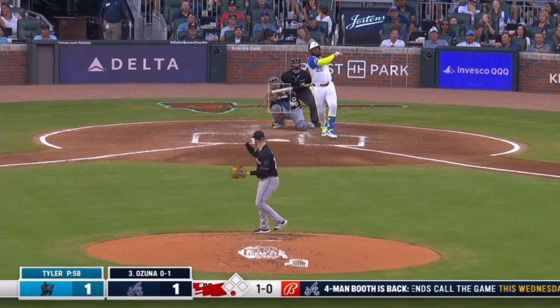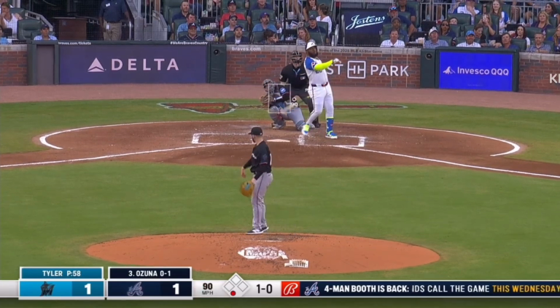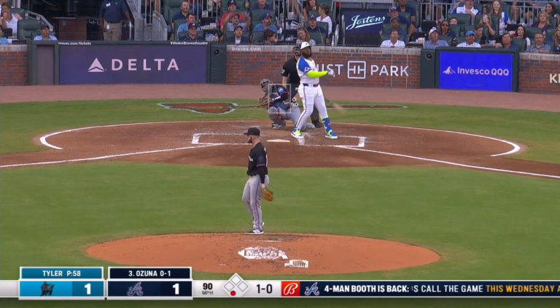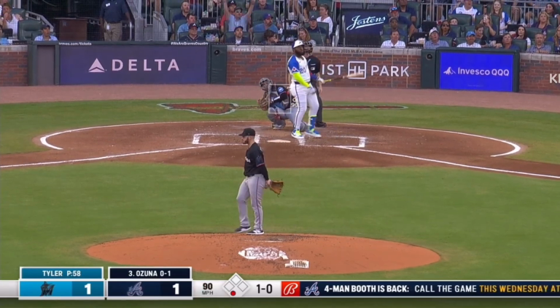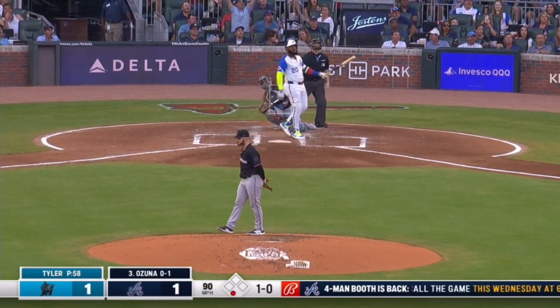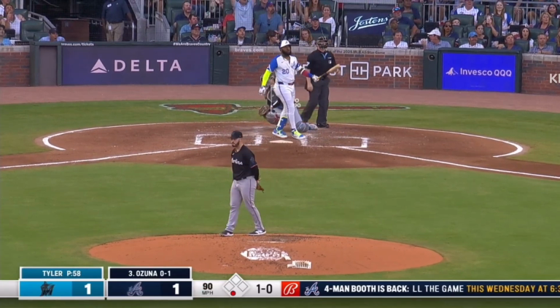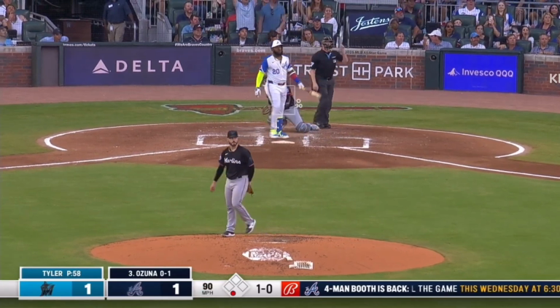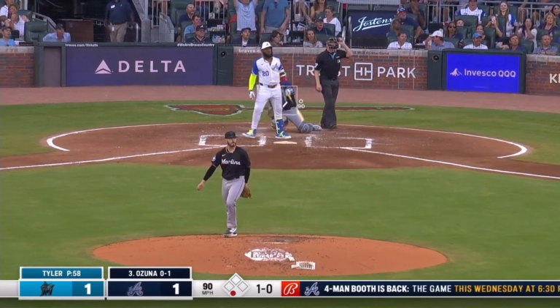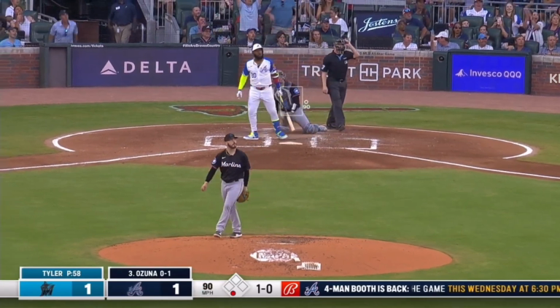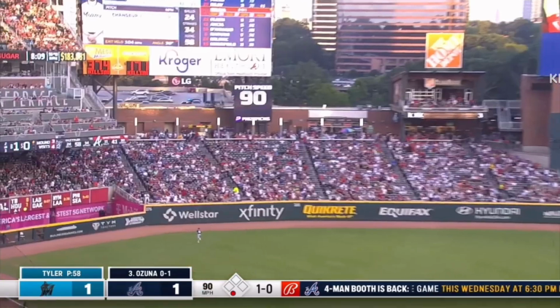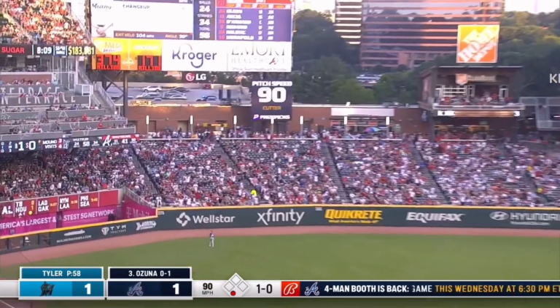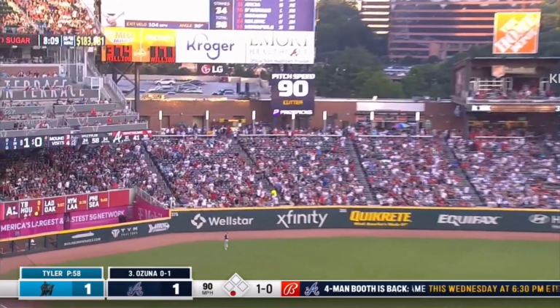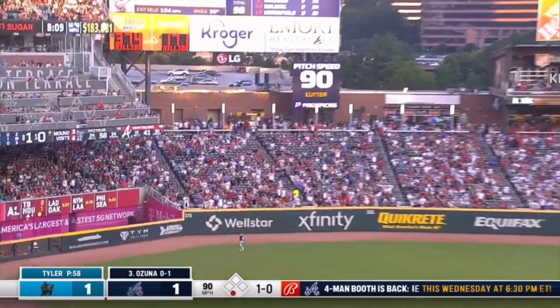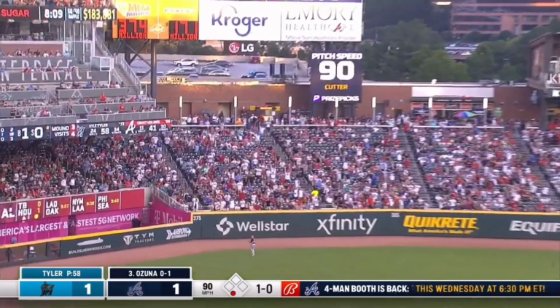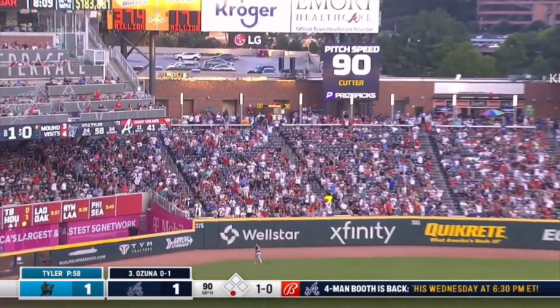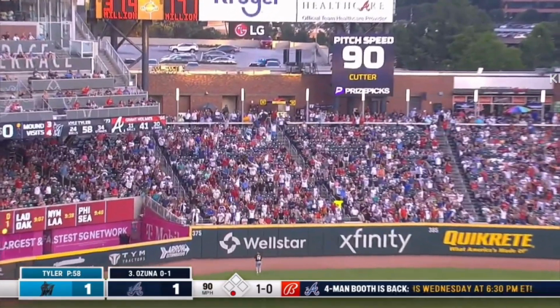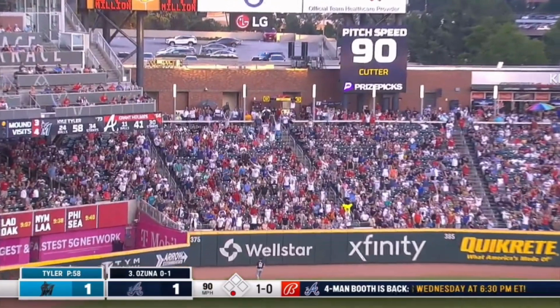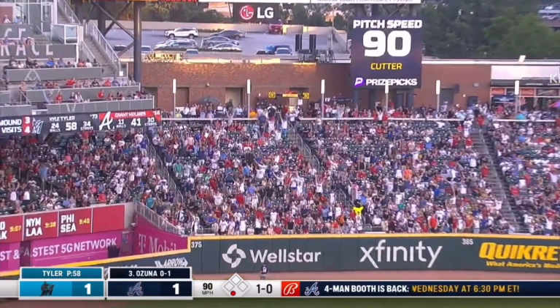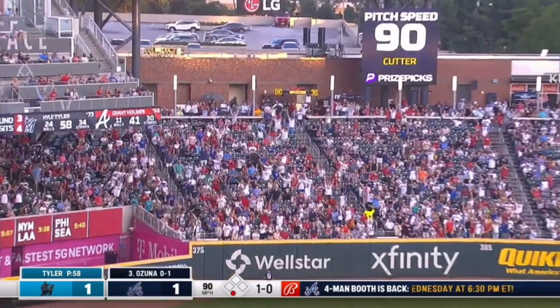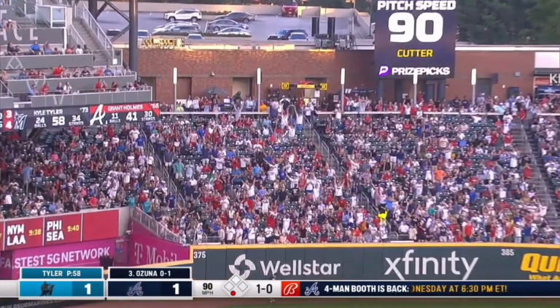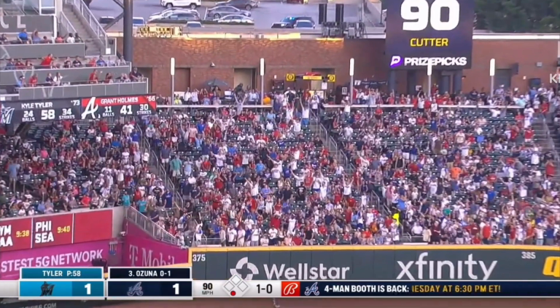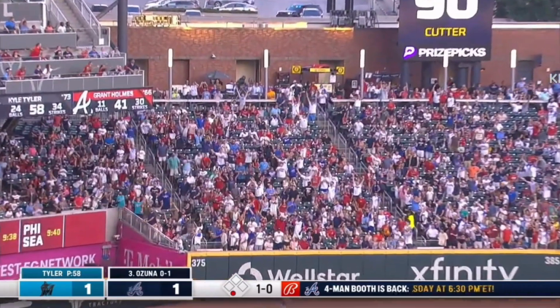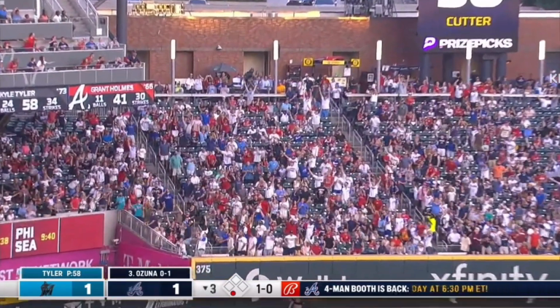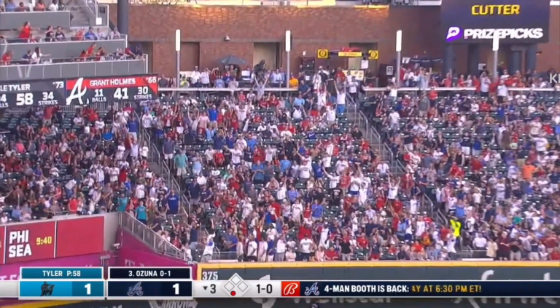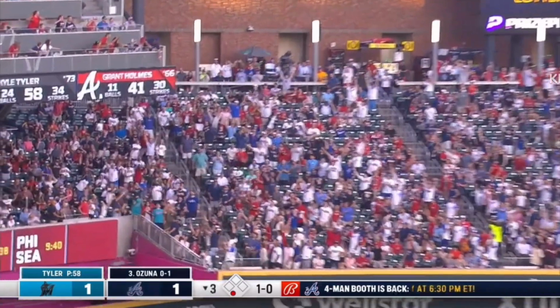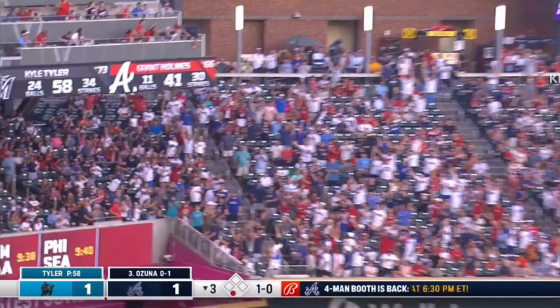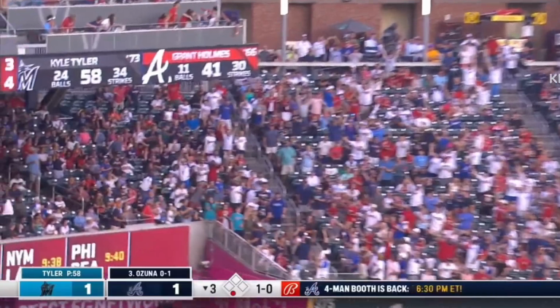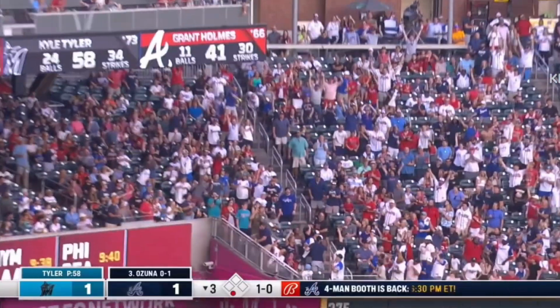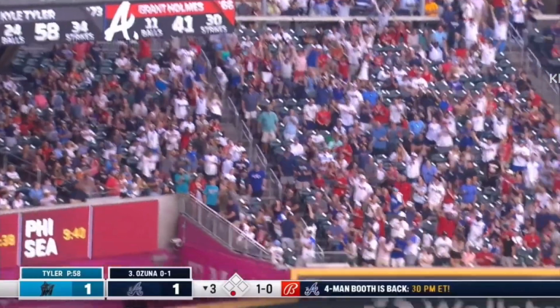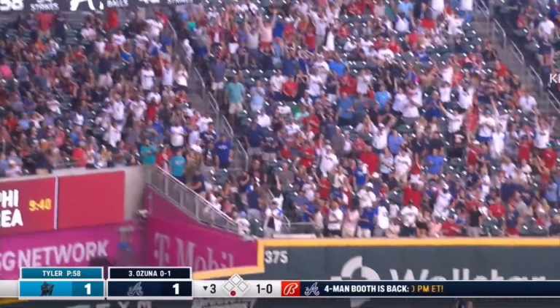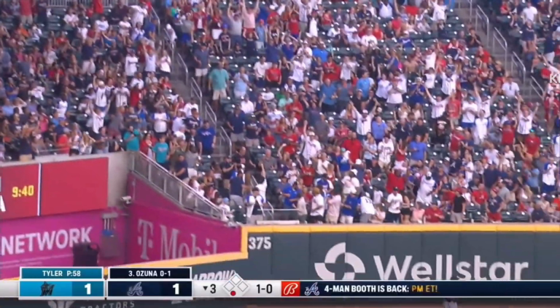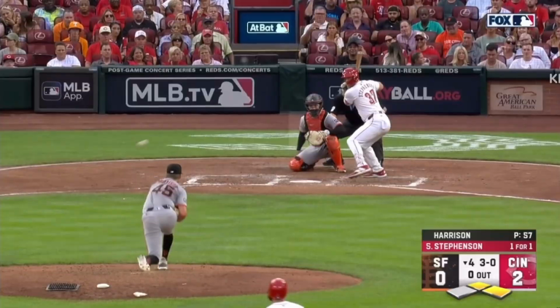It's gone. Marcelo Zuna, deep to left field. There is a big fly.